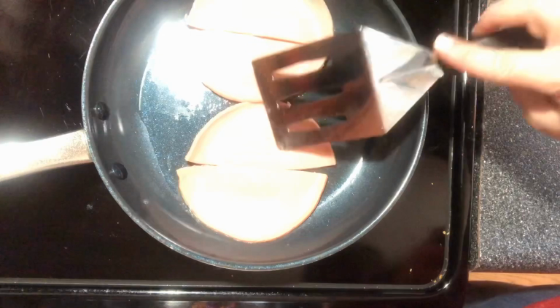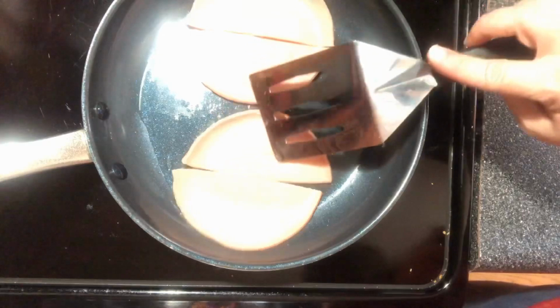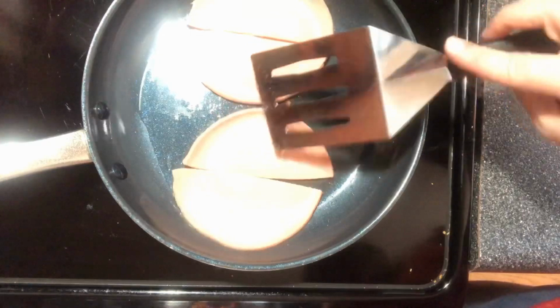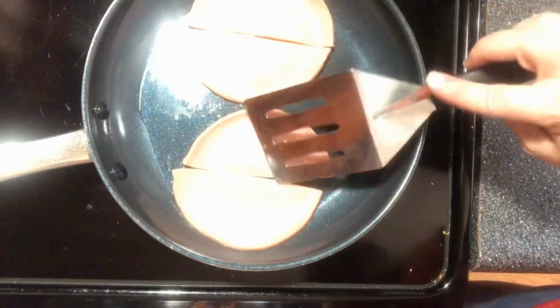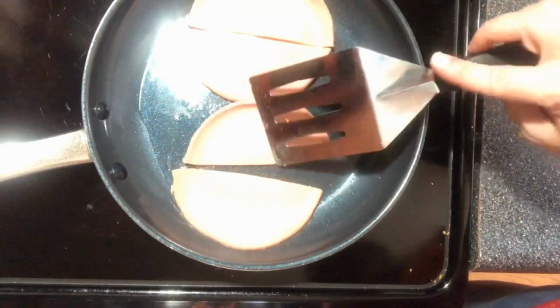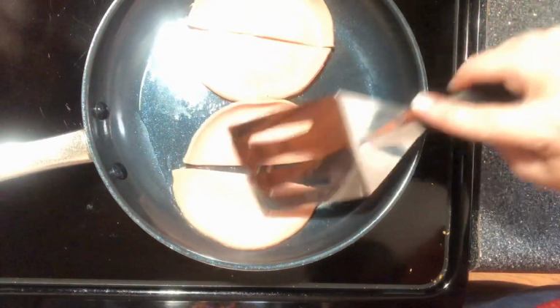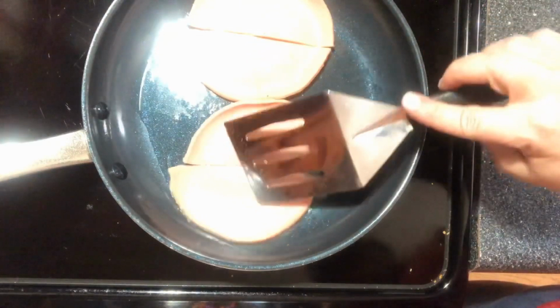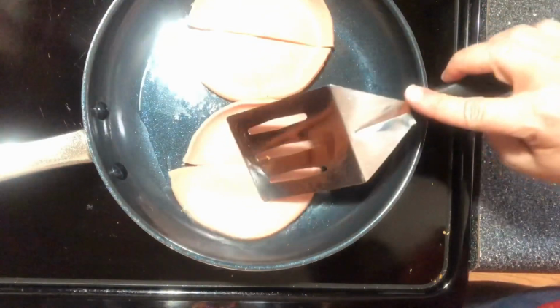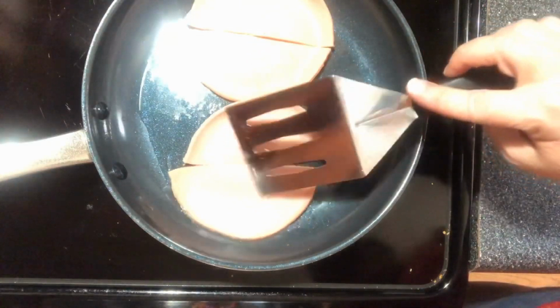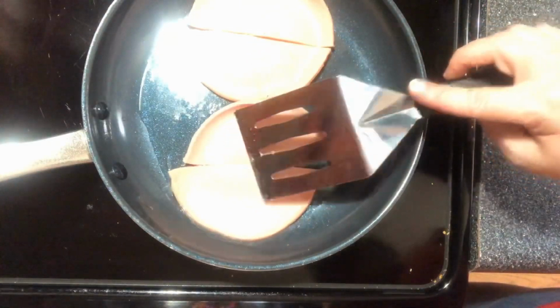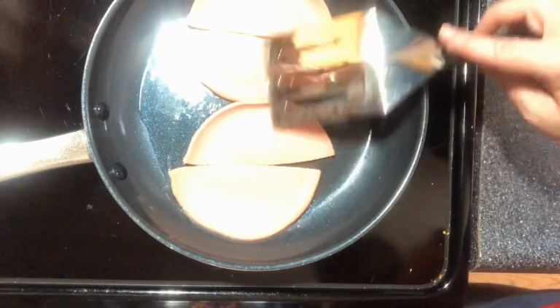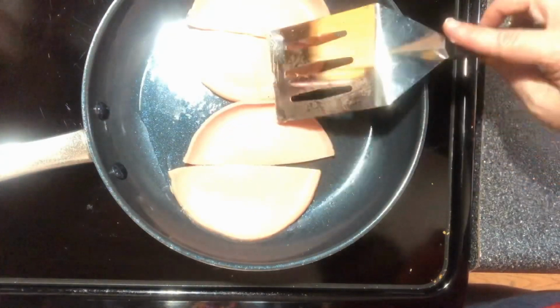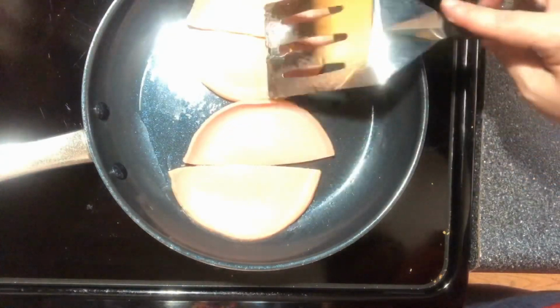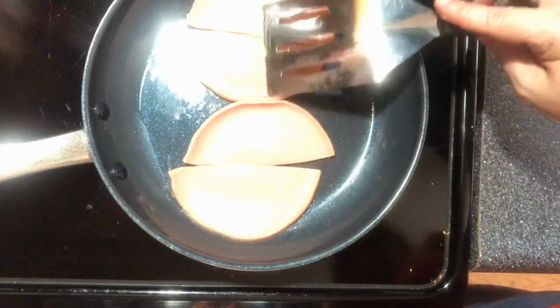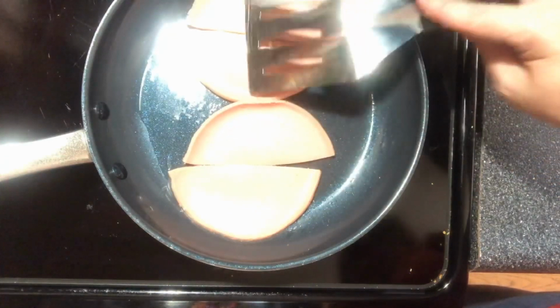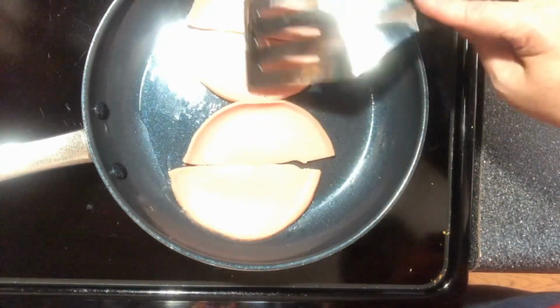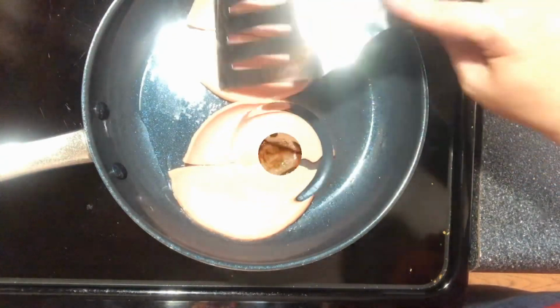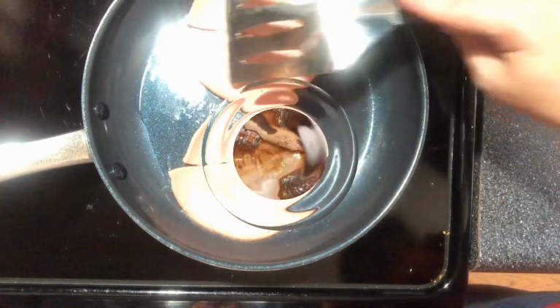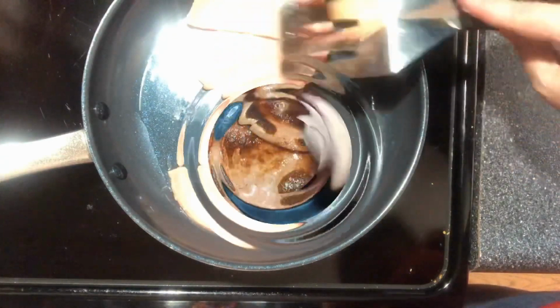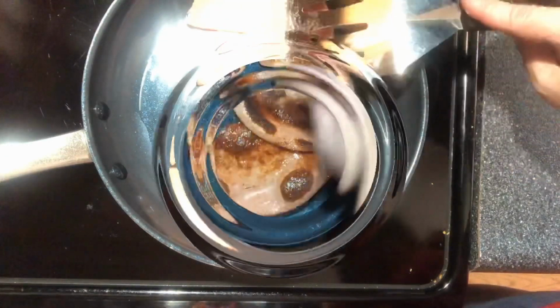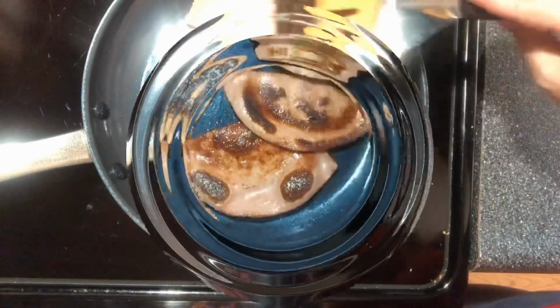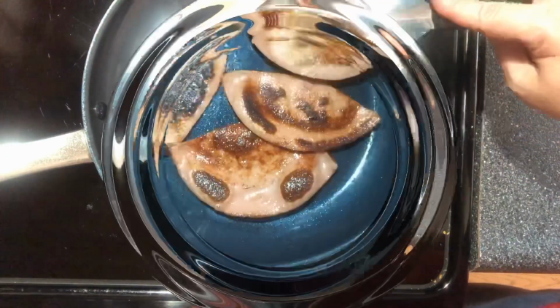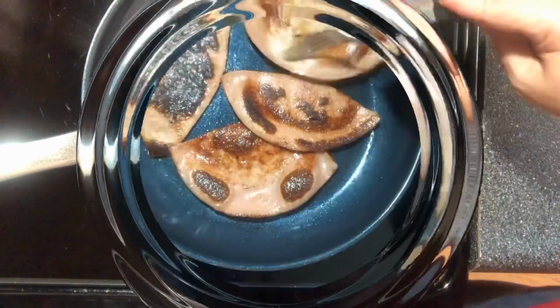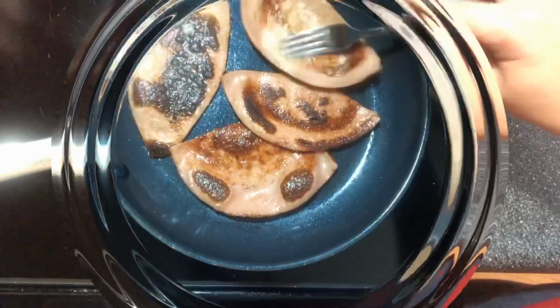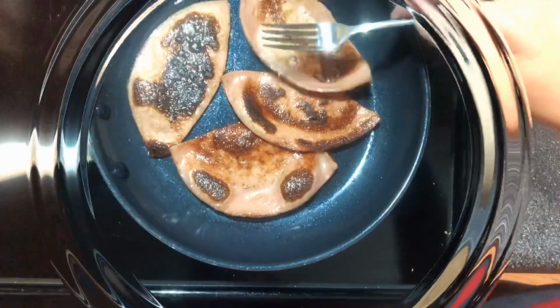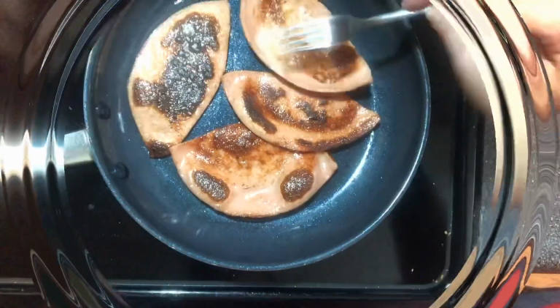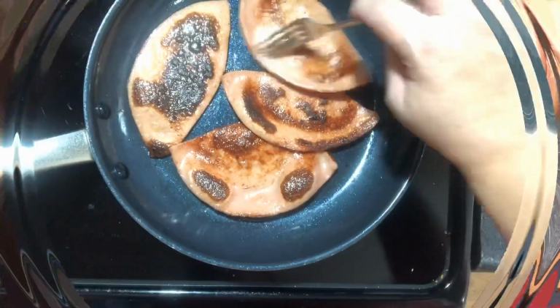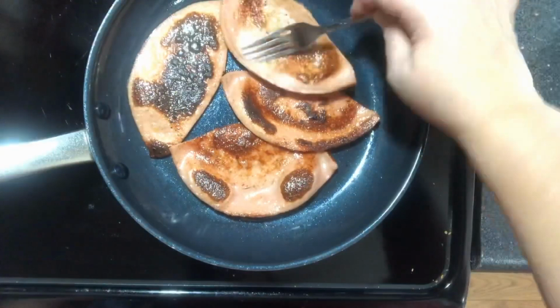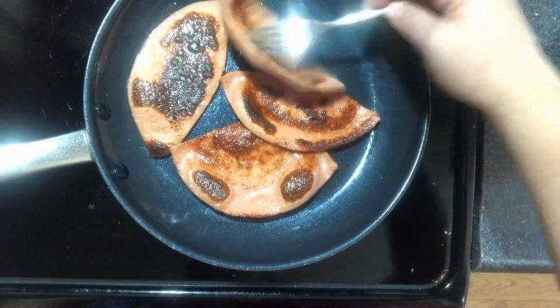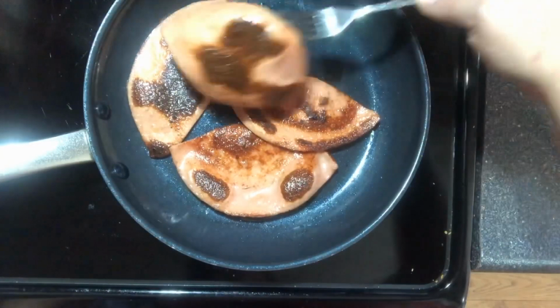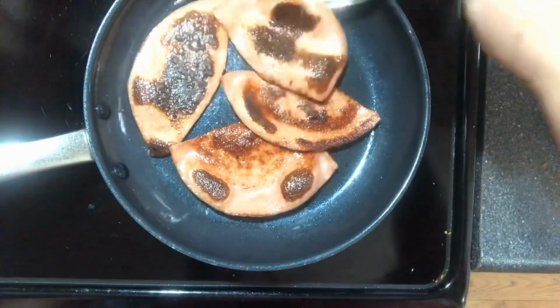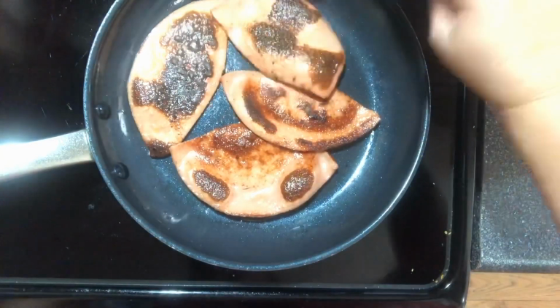We like our bologna pretty brown. Oh yeah, that's what you want it to look like.